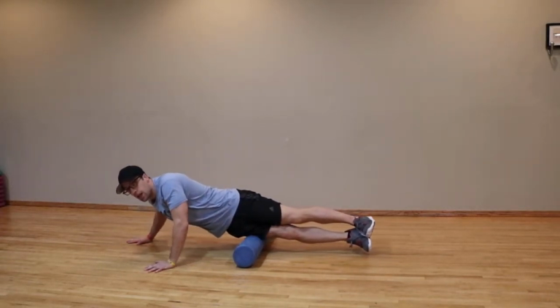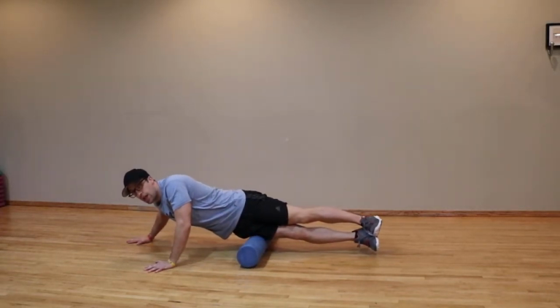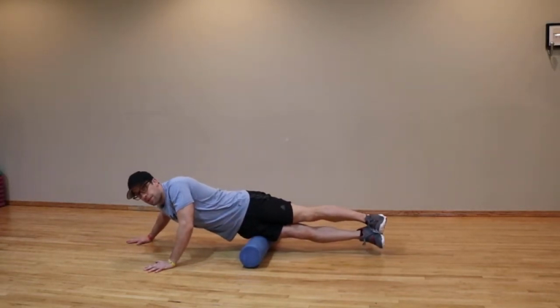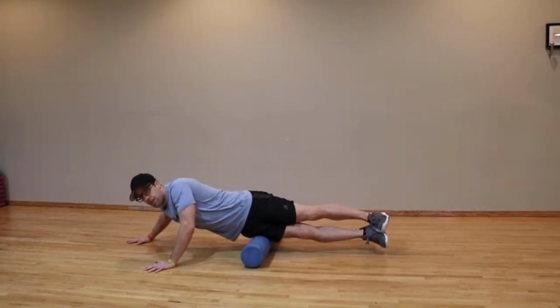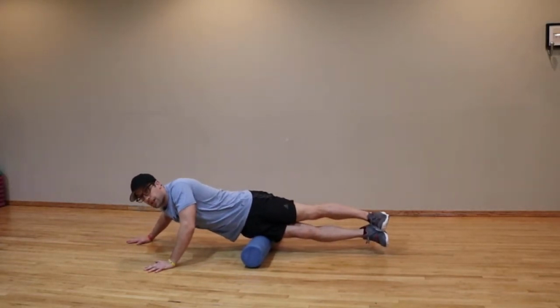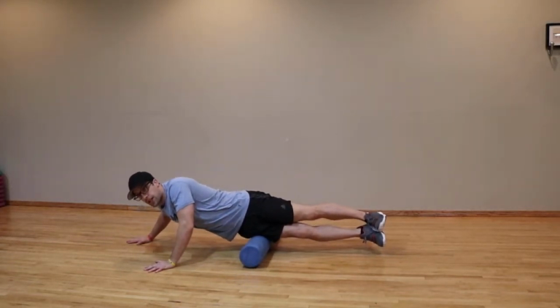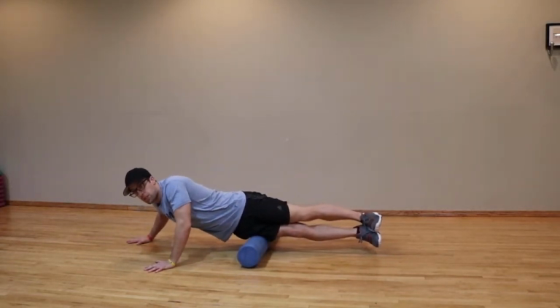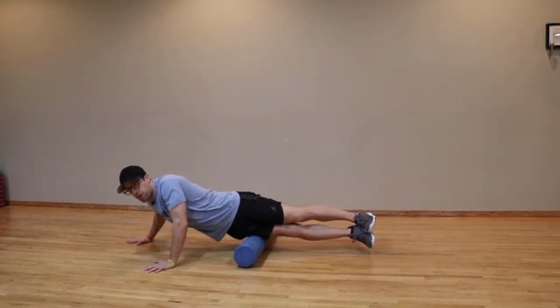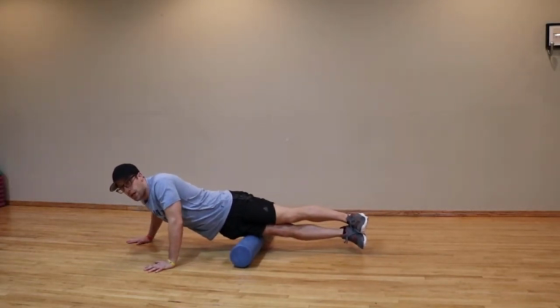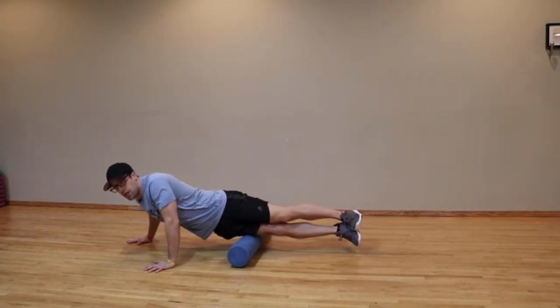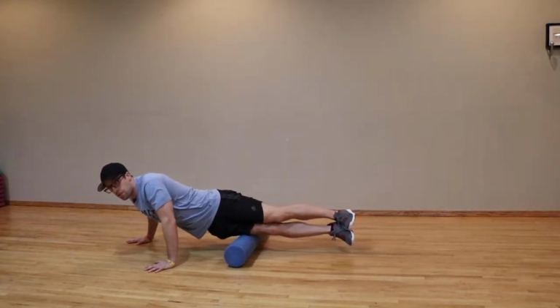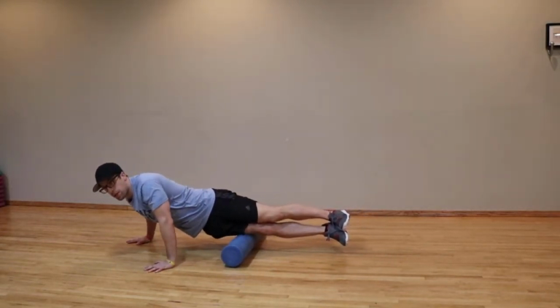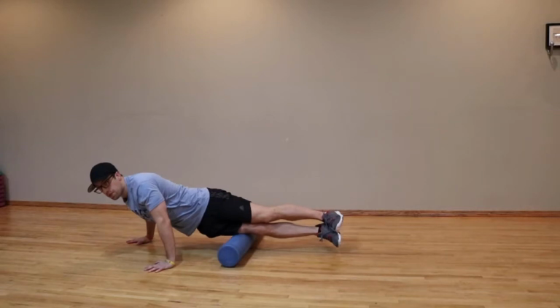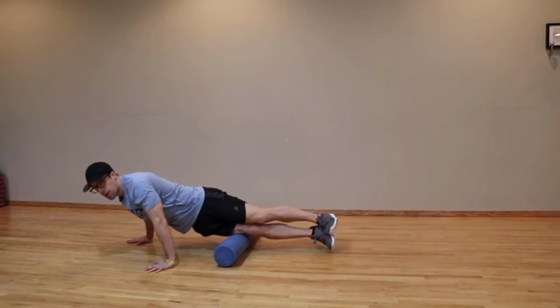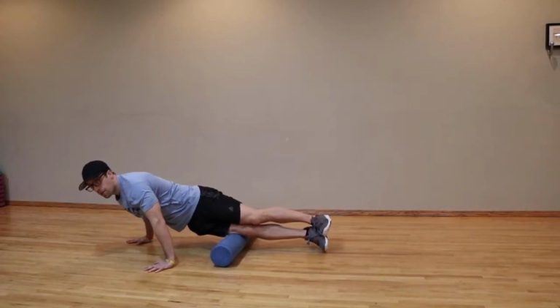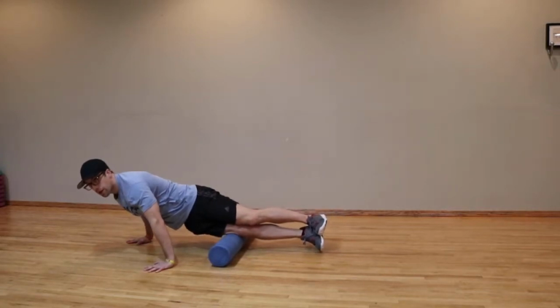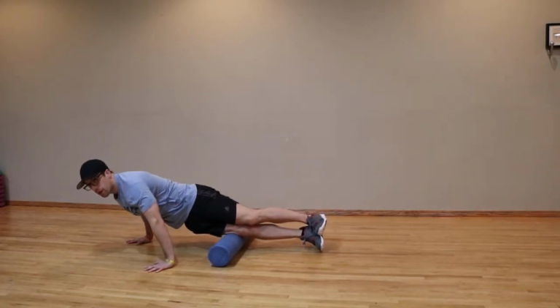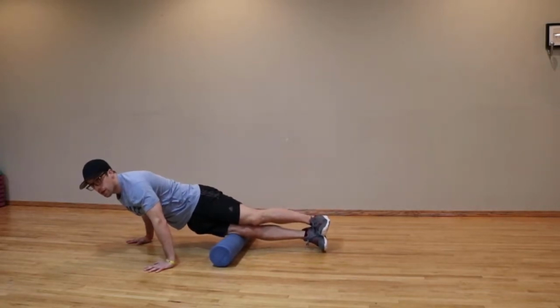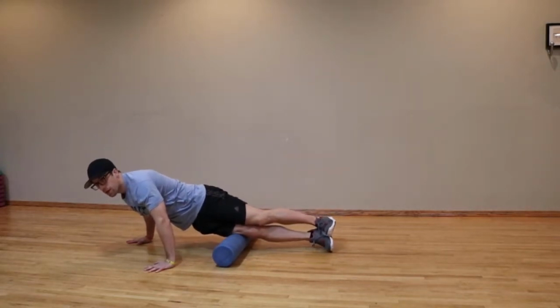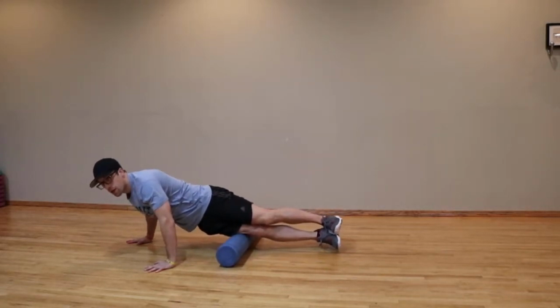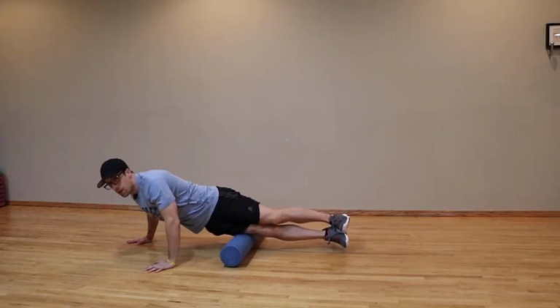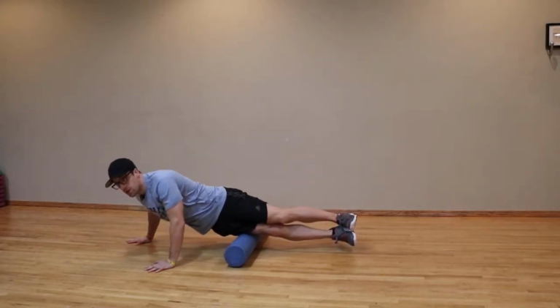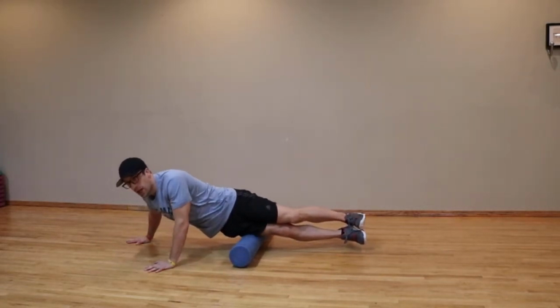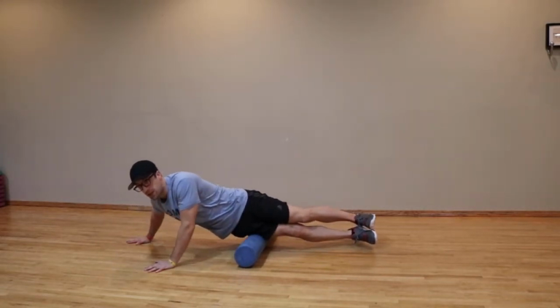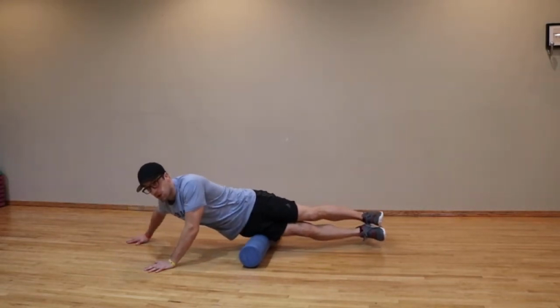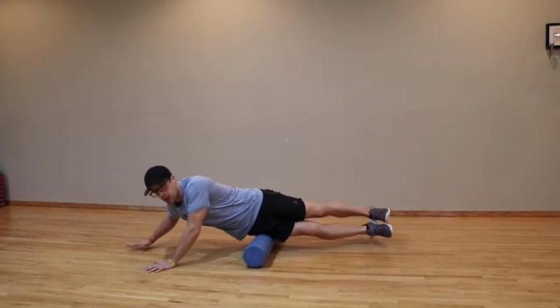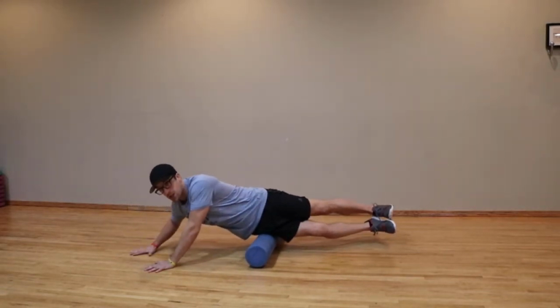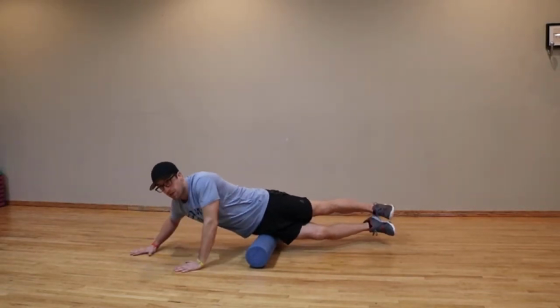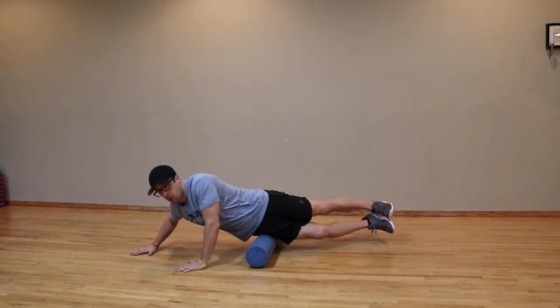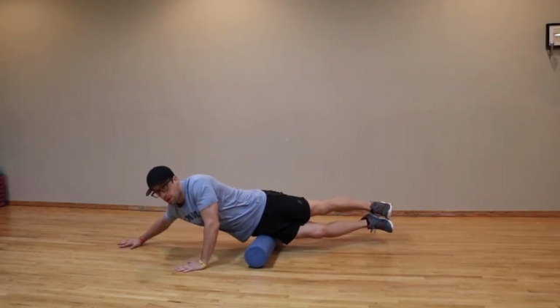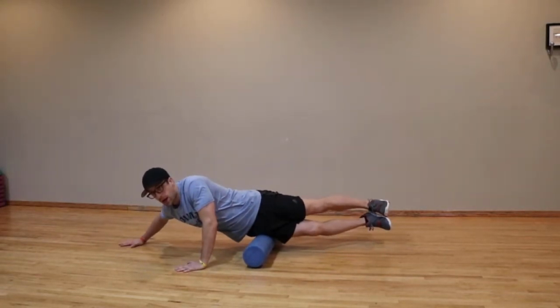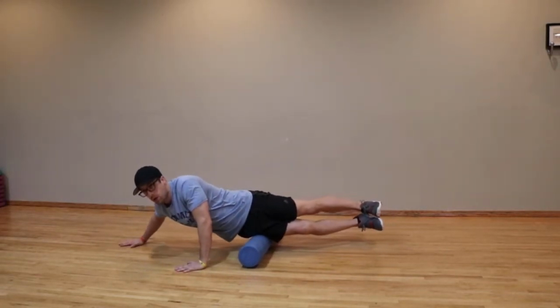If you find a tight spot, spend some time on there. Use your hands to walk yourself forward and backwards.